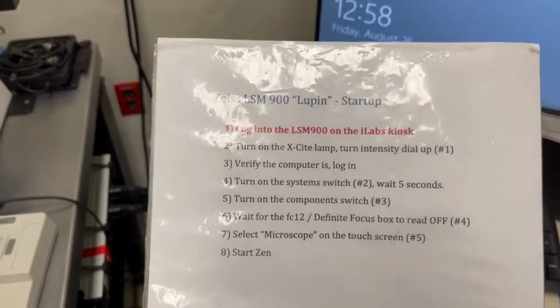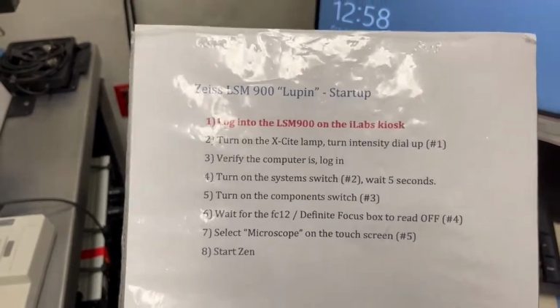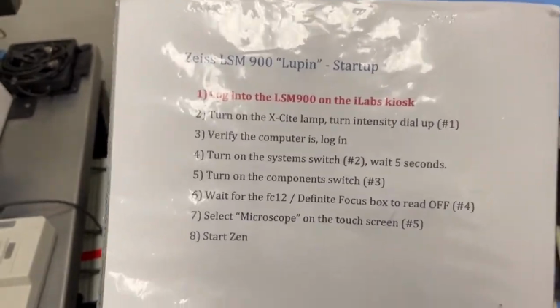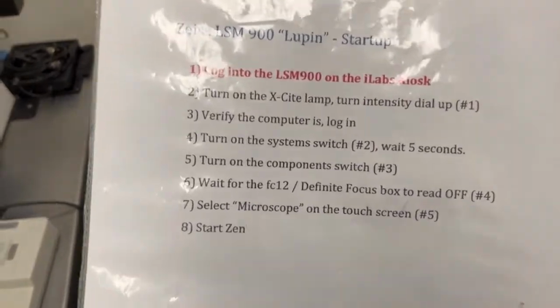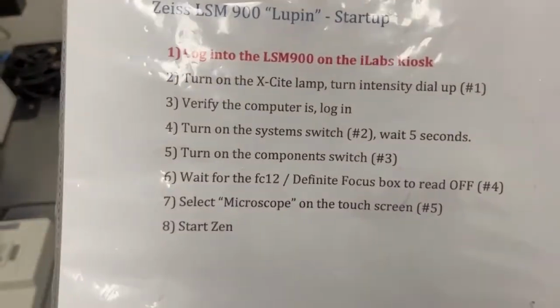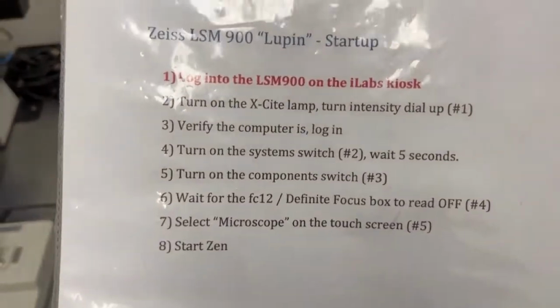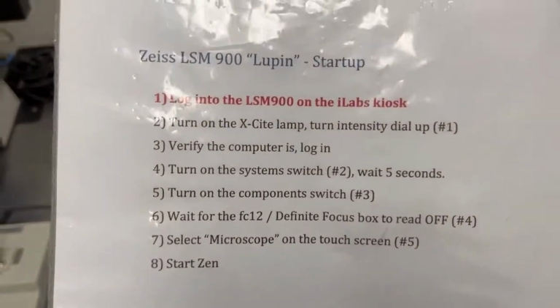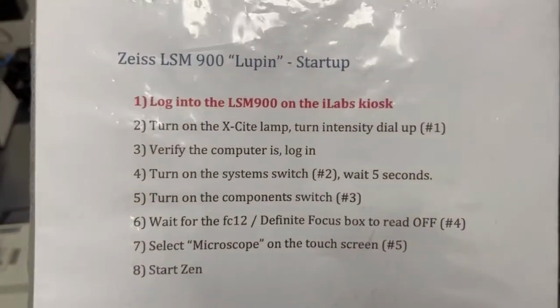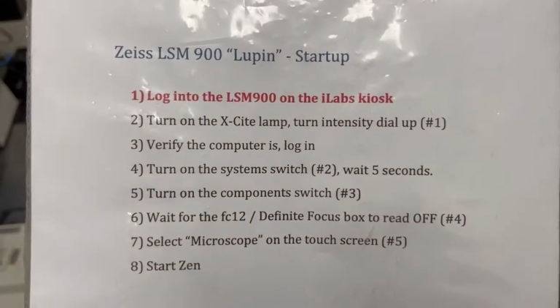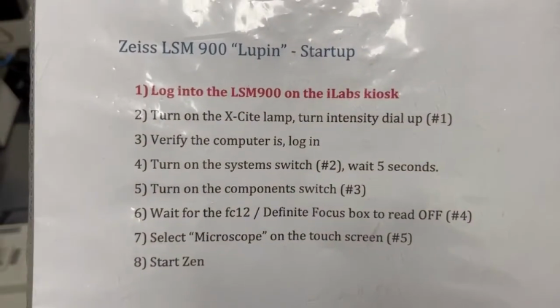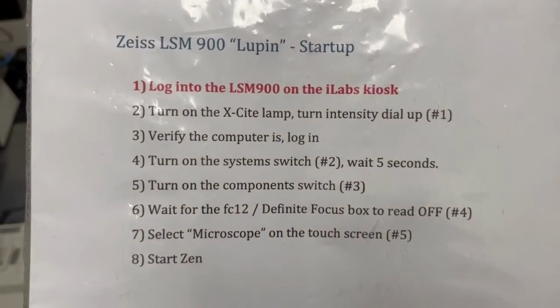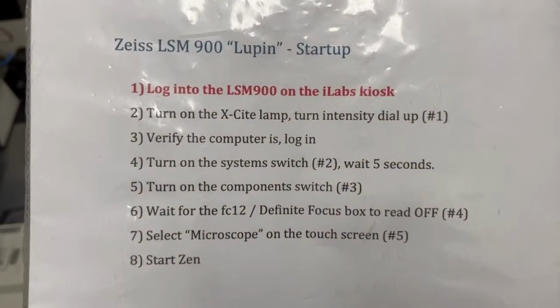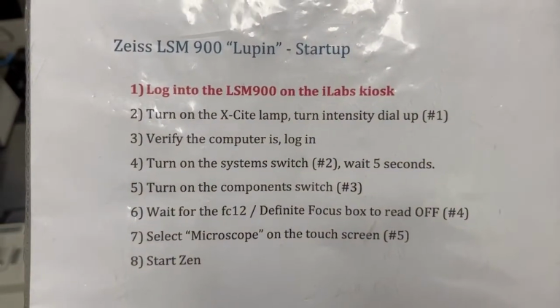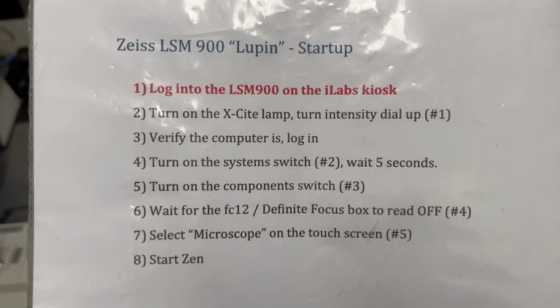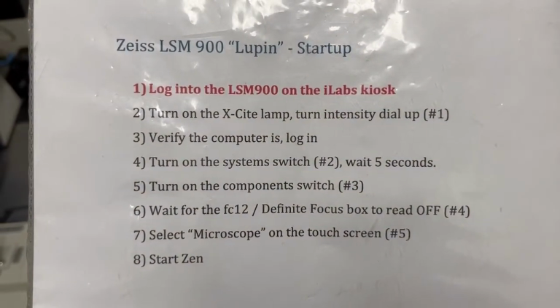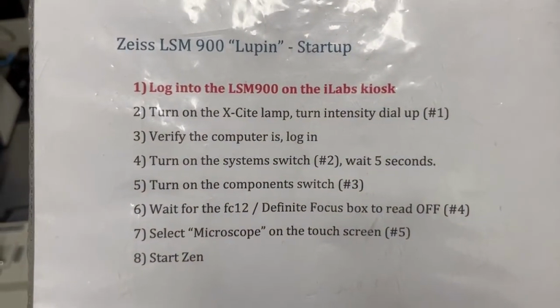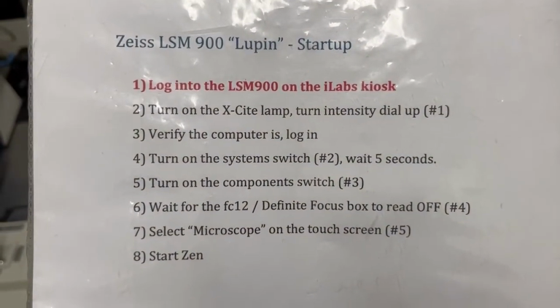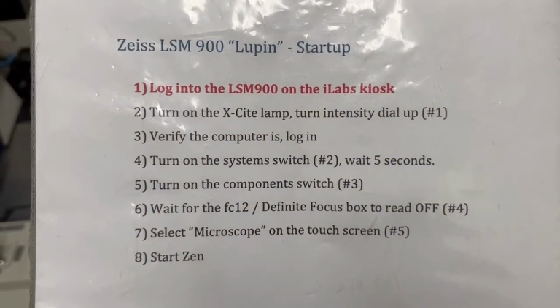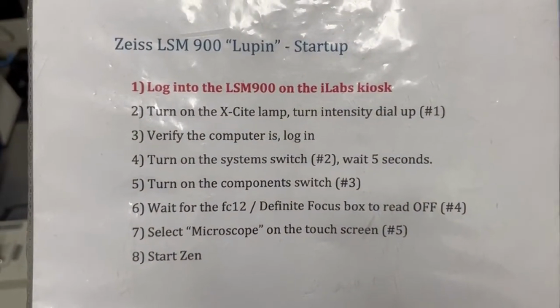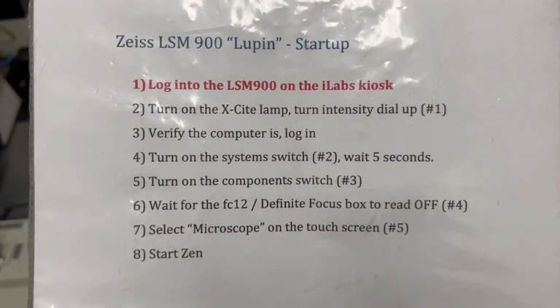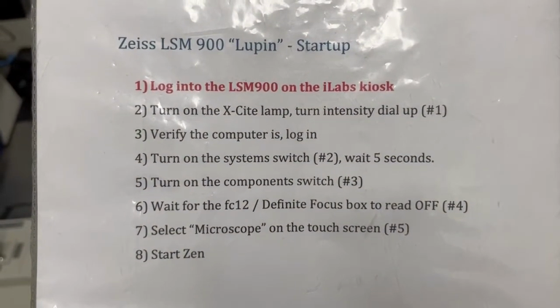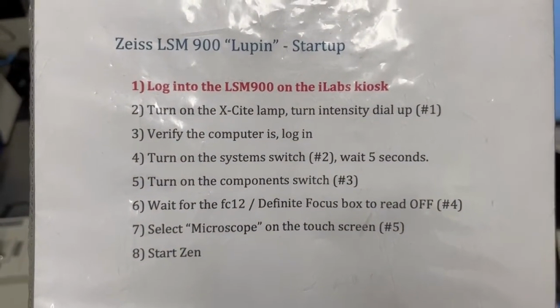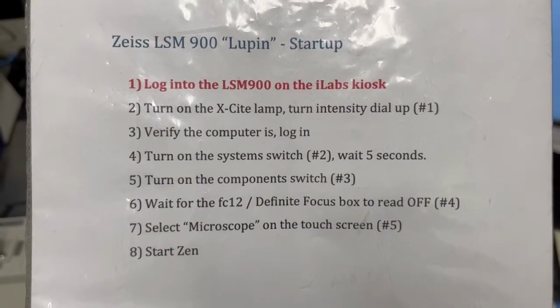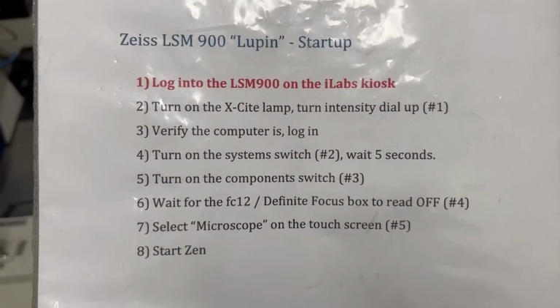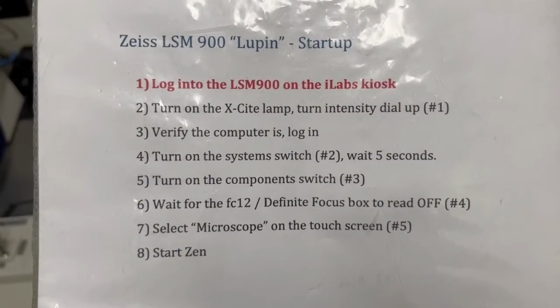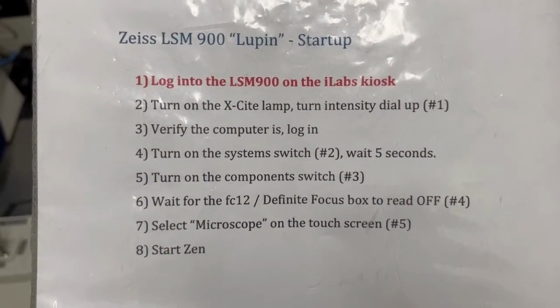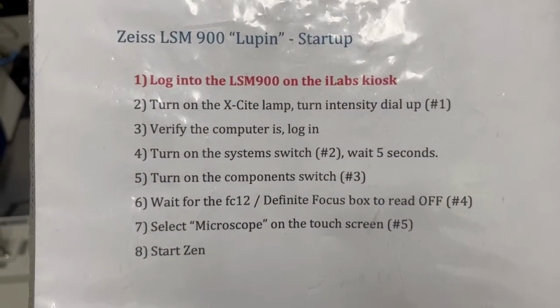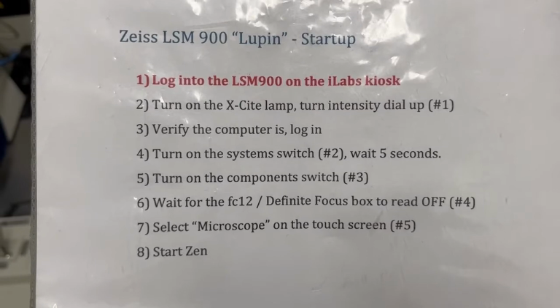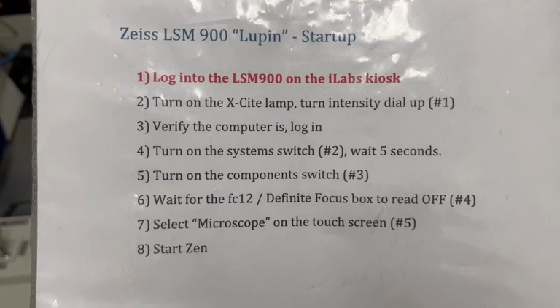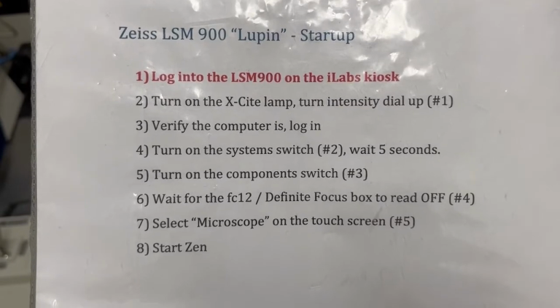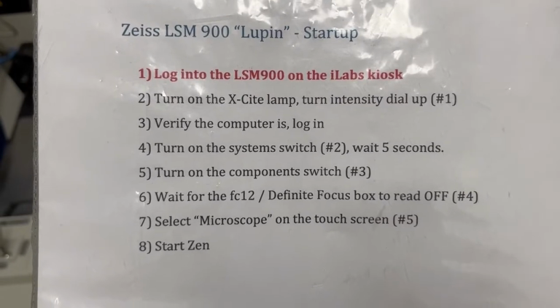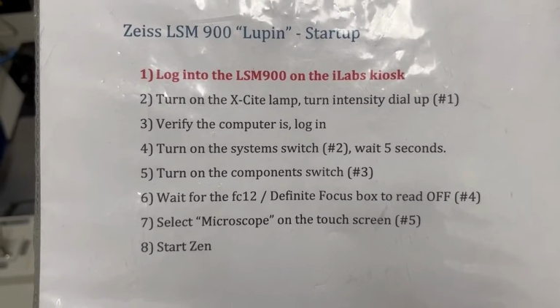The first step is the same as before. We log into the LSM 900 on the iLab kiosk. I've already done that.